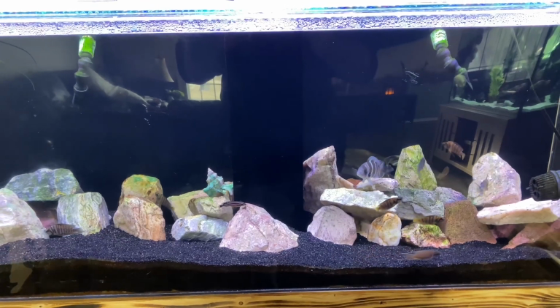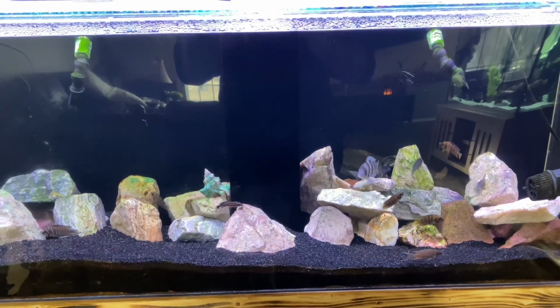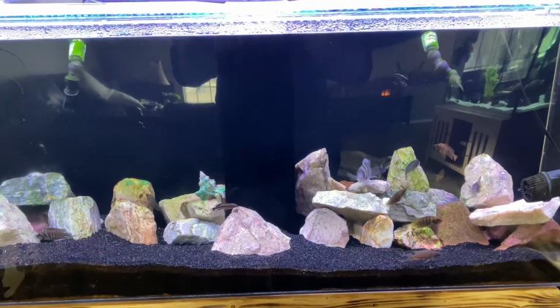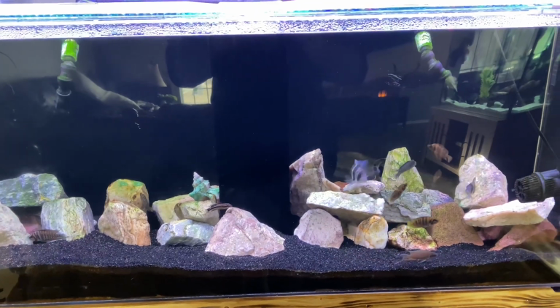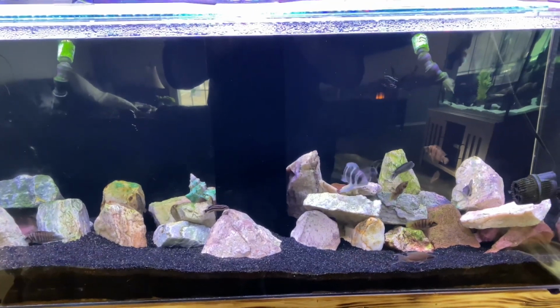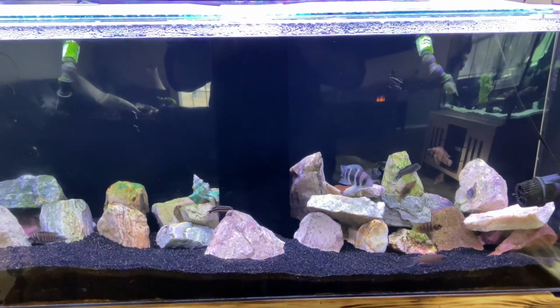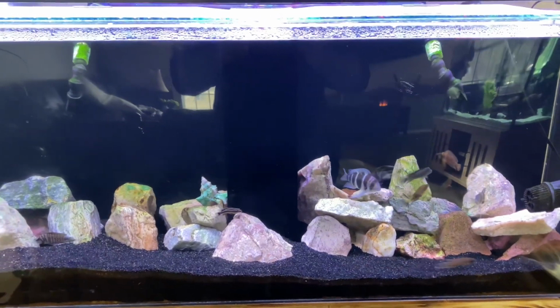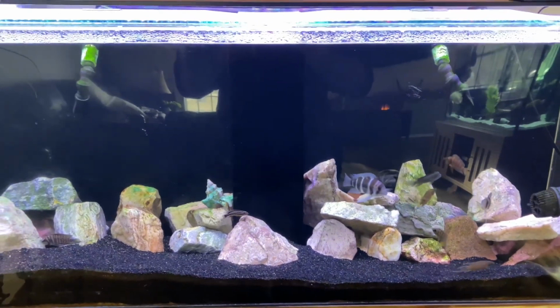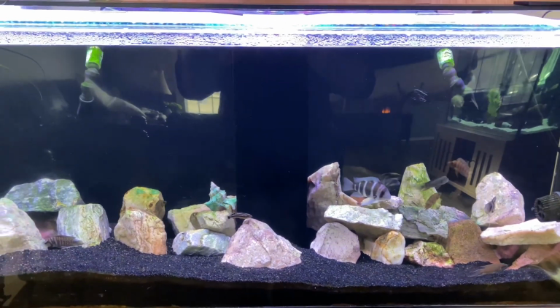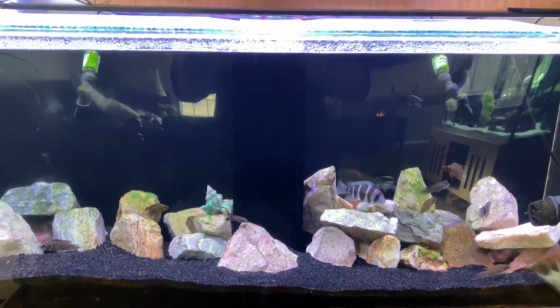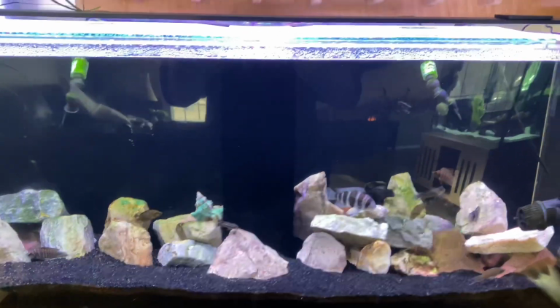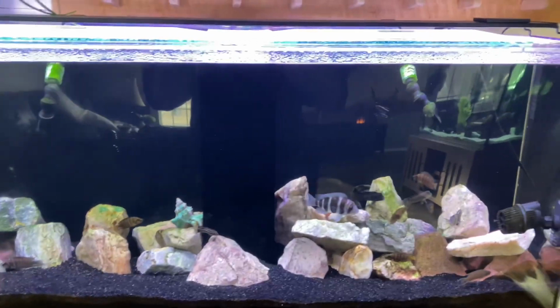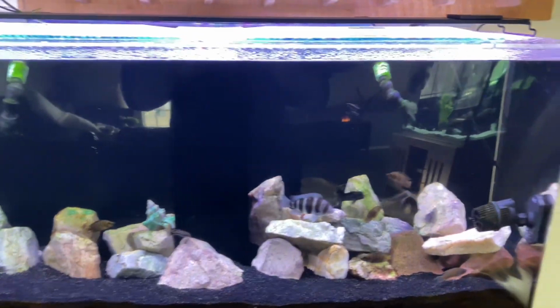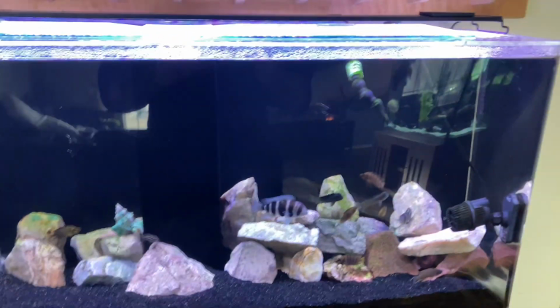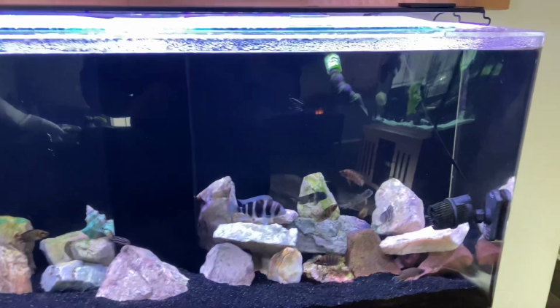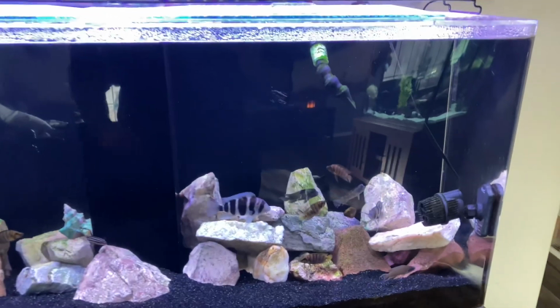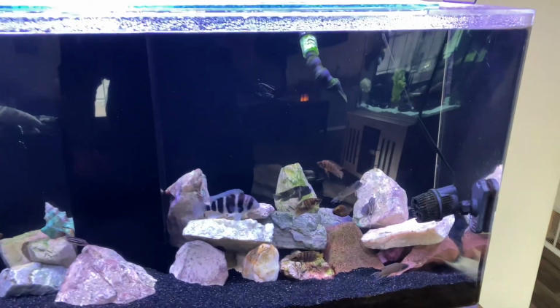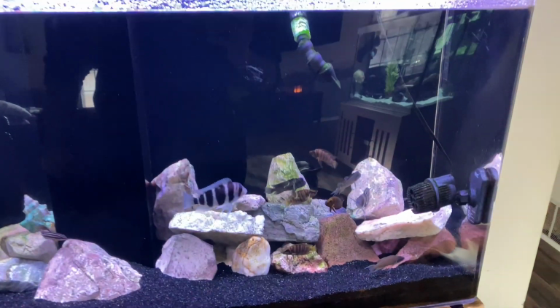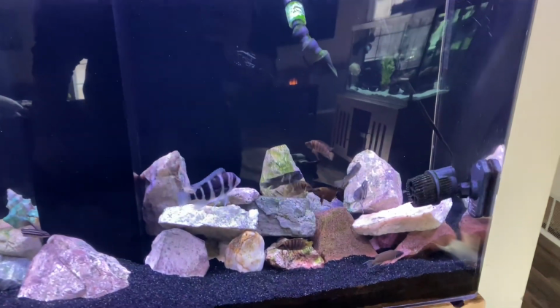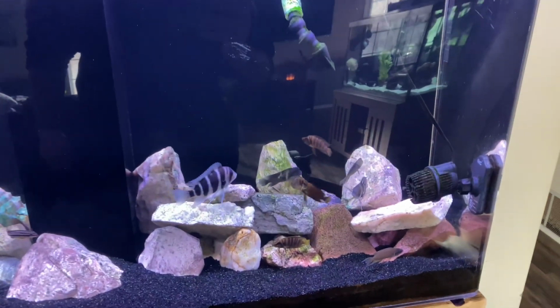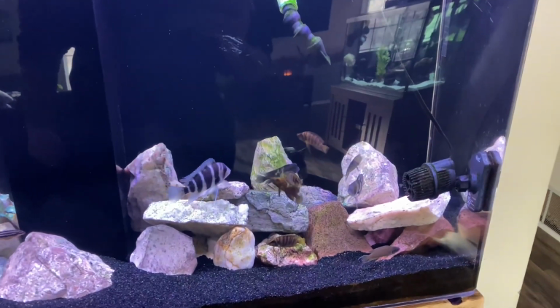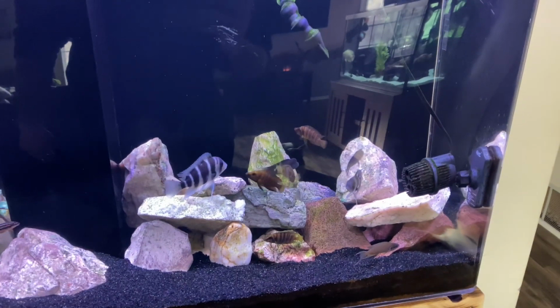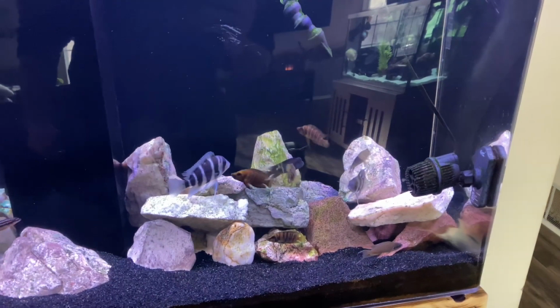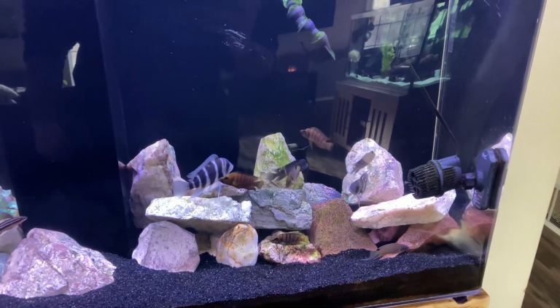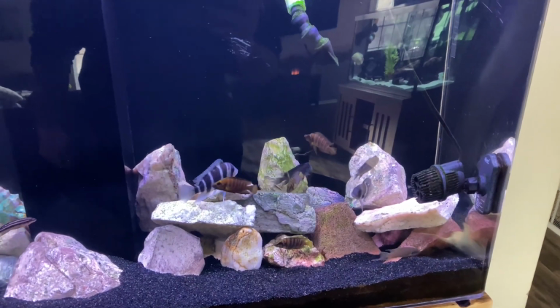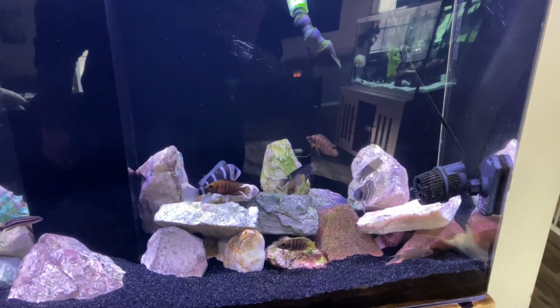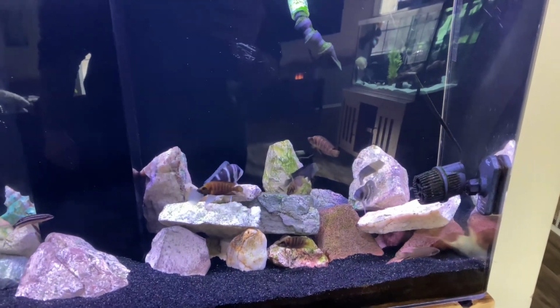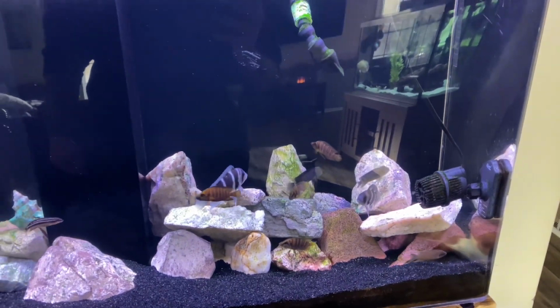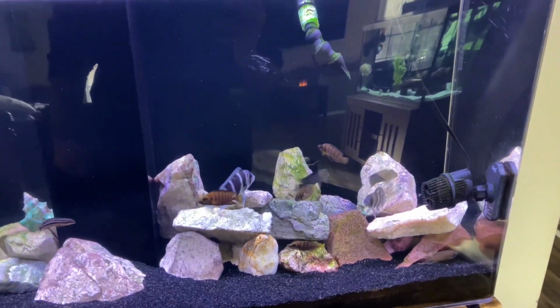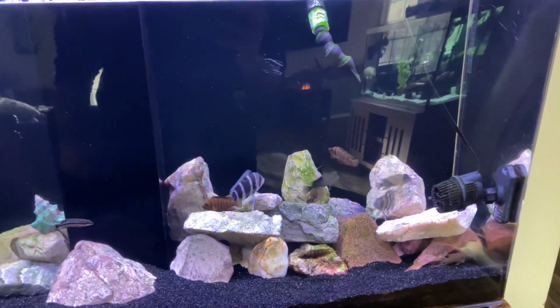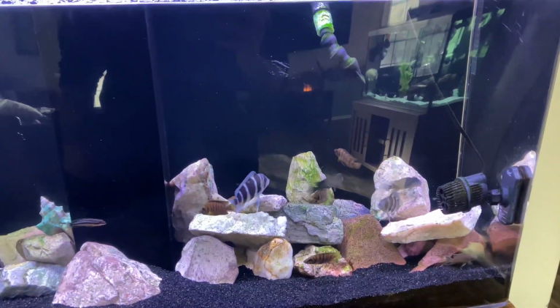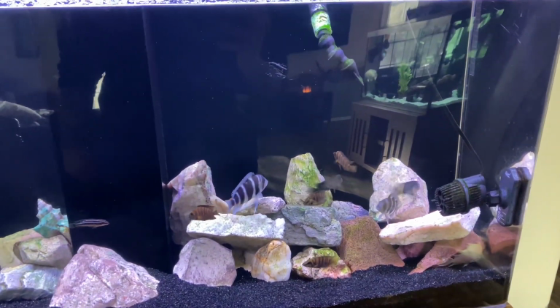Morning folks. Let's check out the Lake Tanganyika setup today.